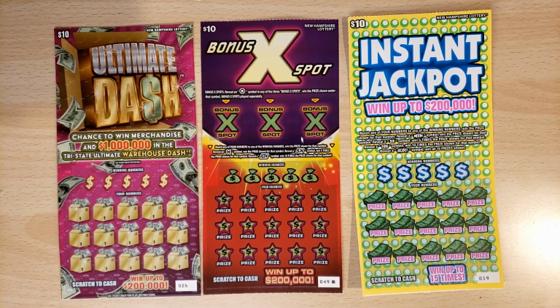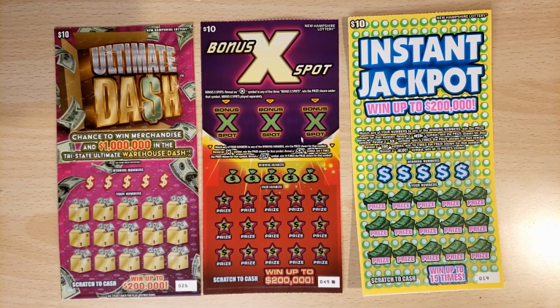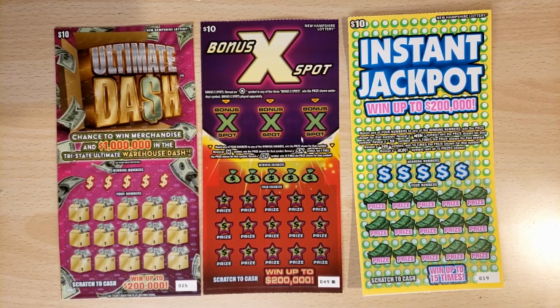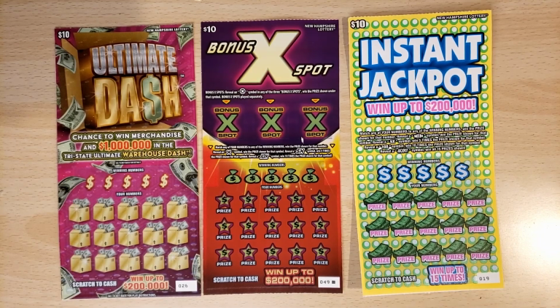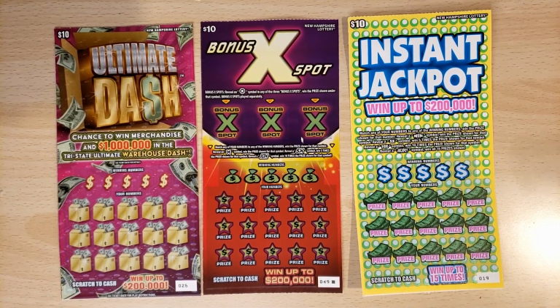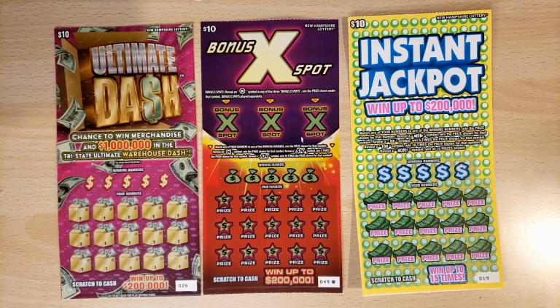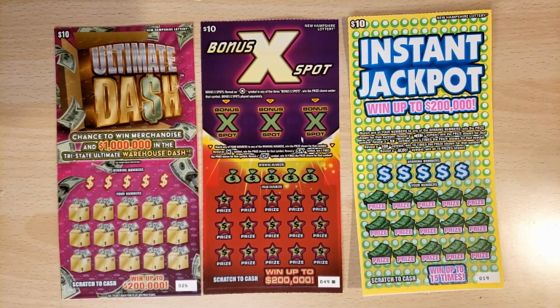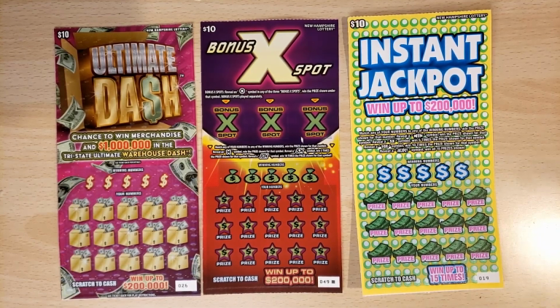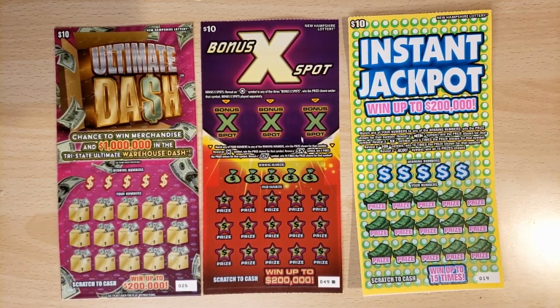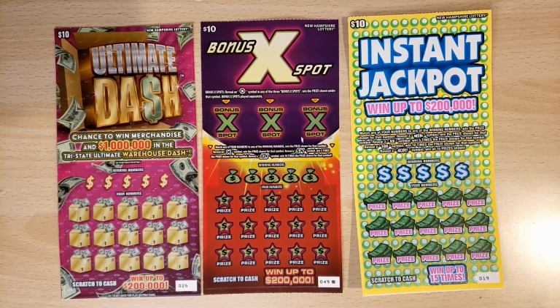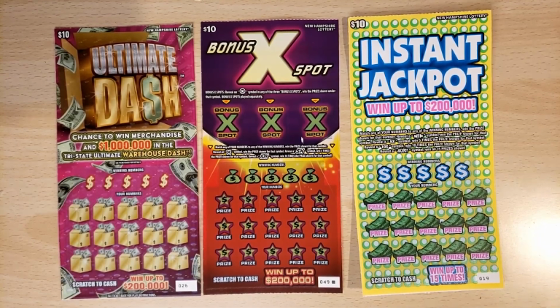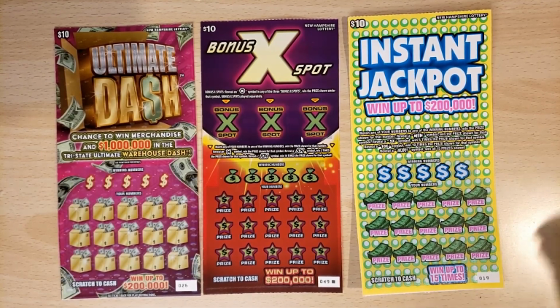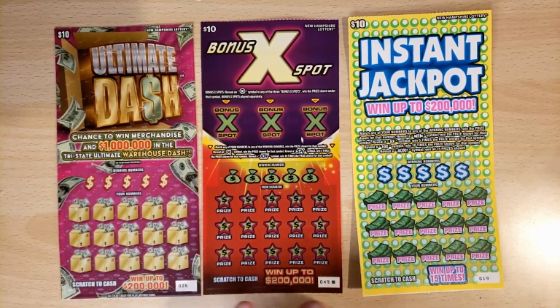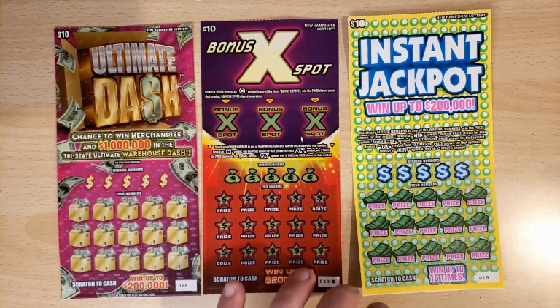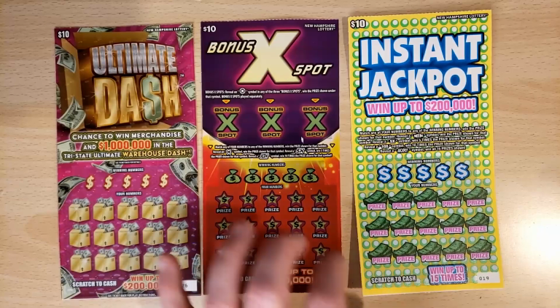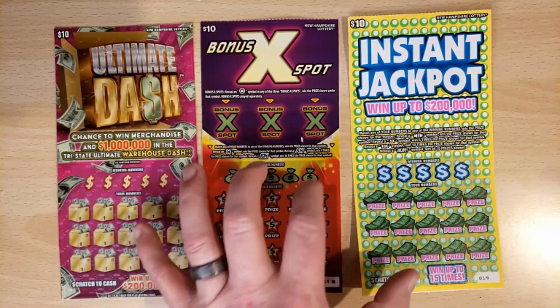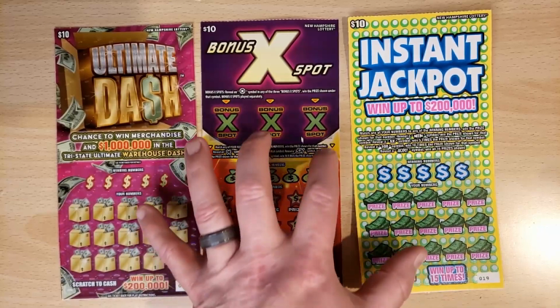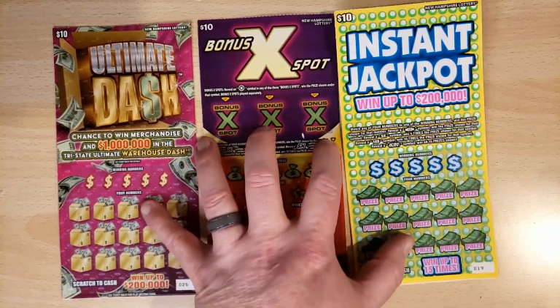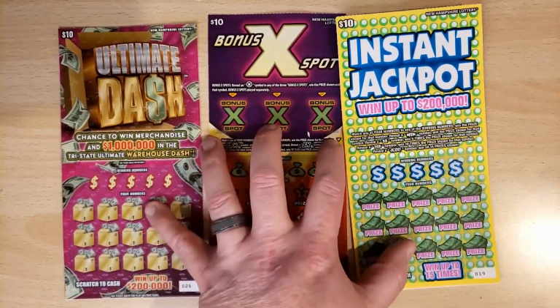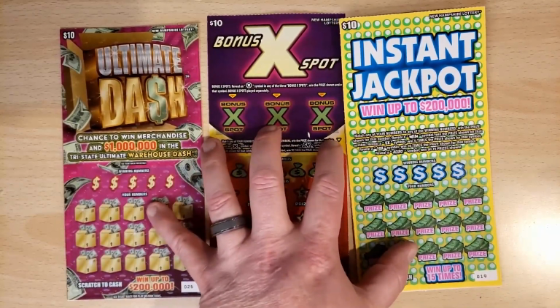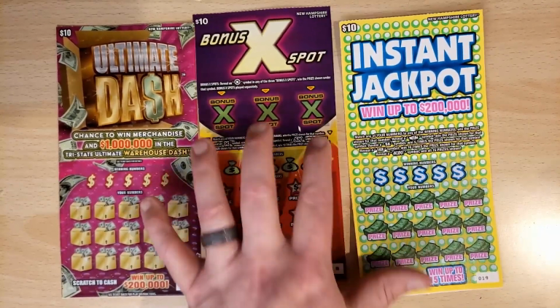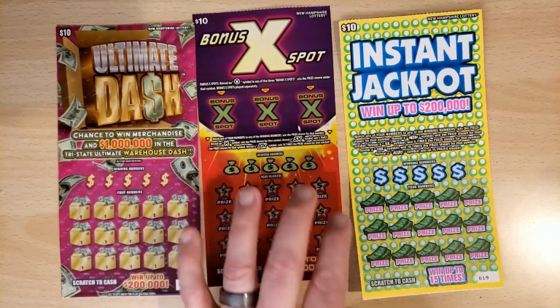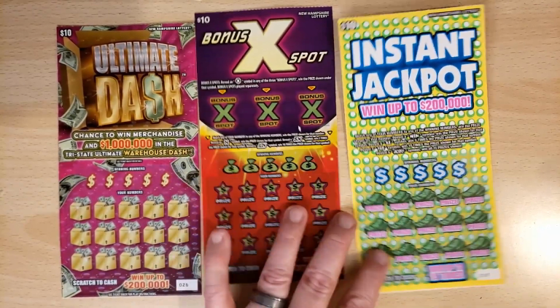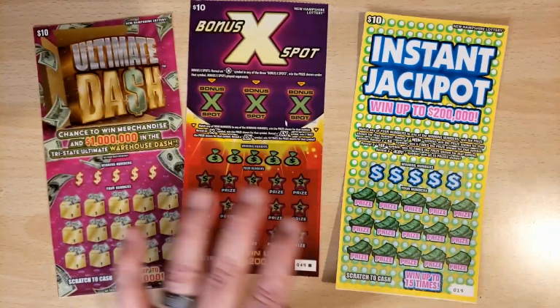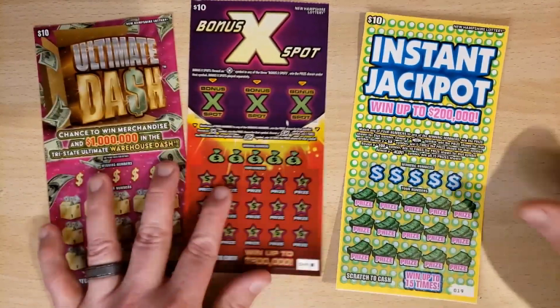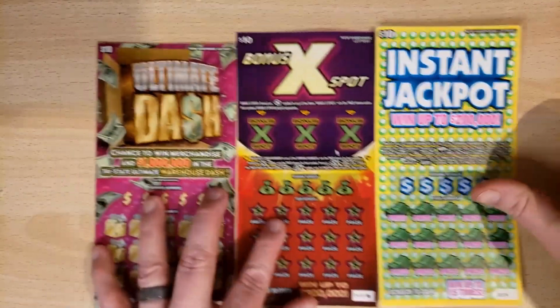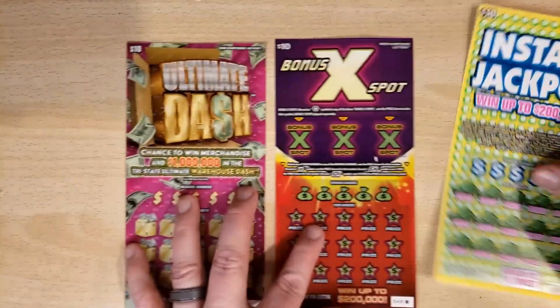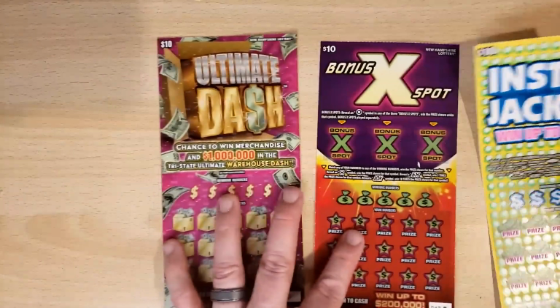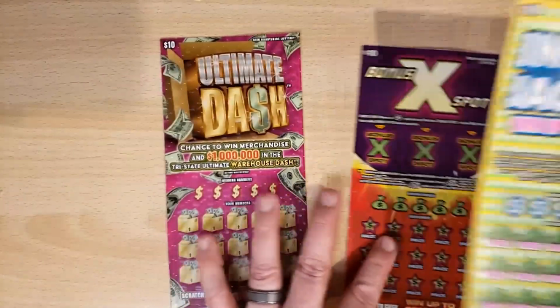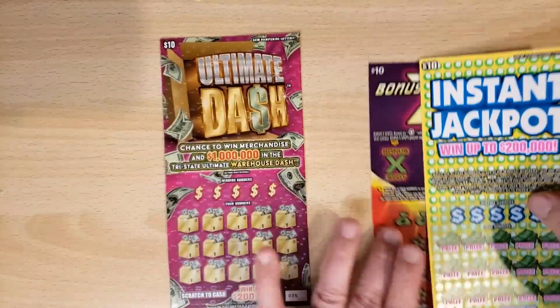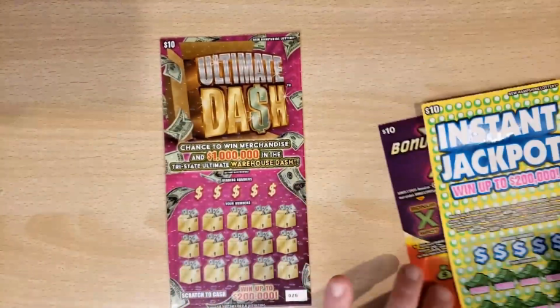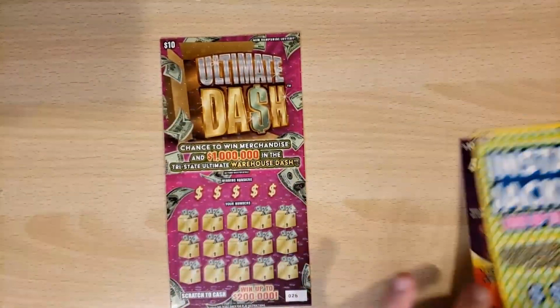How's it going, everyone? Grand State Scratcher here with another video. We have a $30 session of New Hampshire Scratch Tickets.